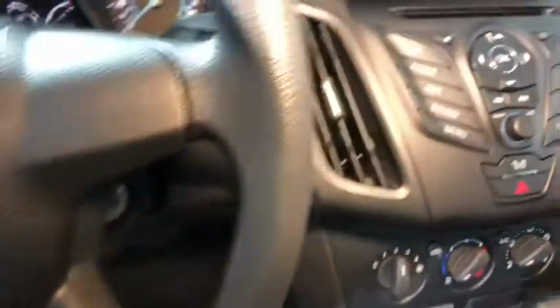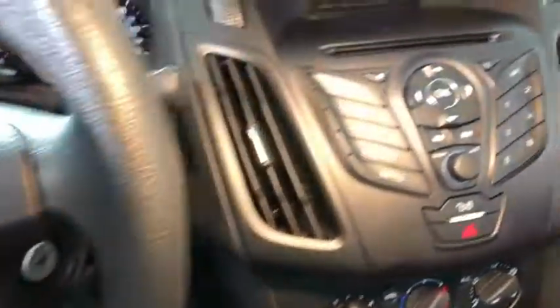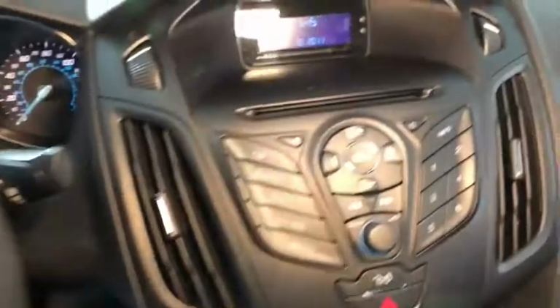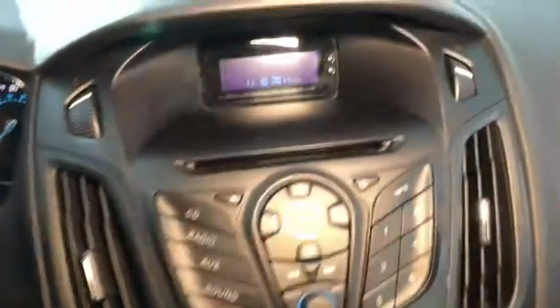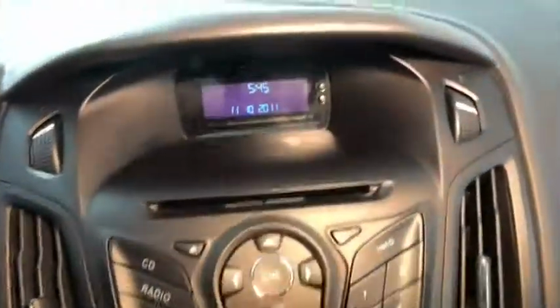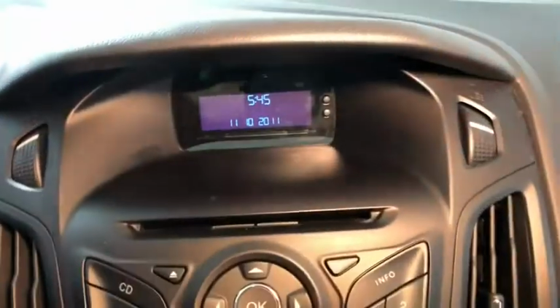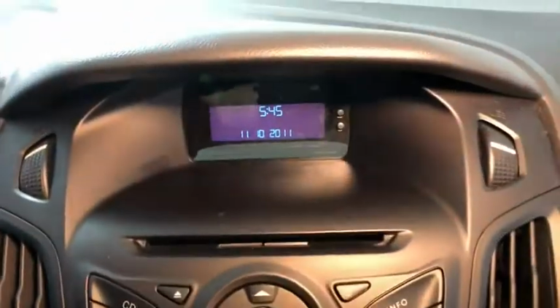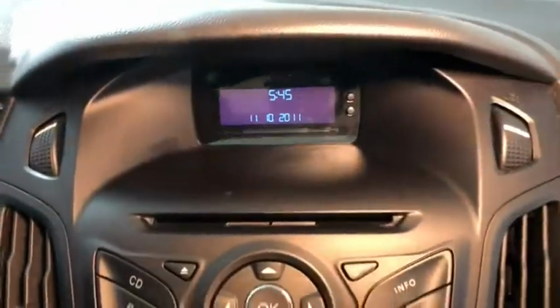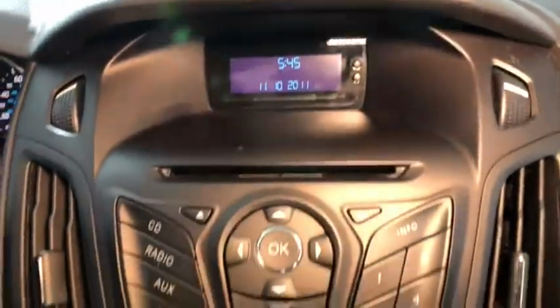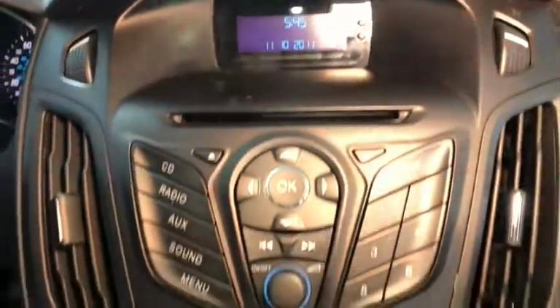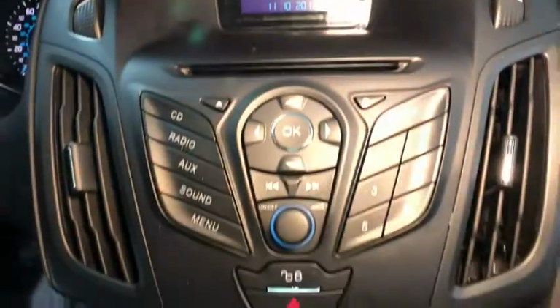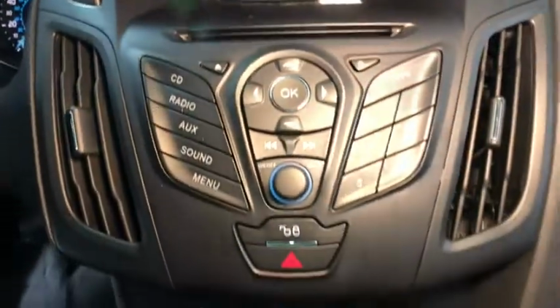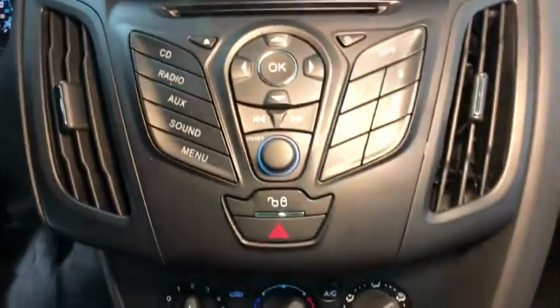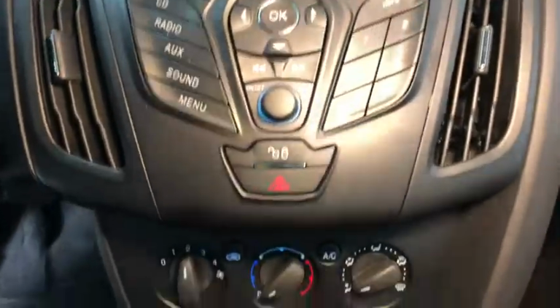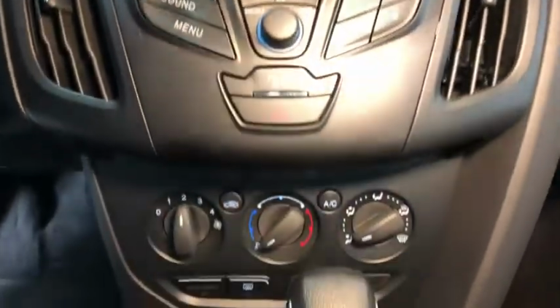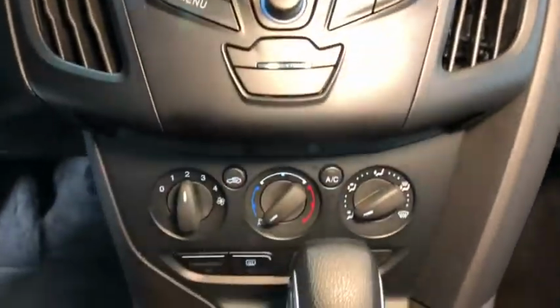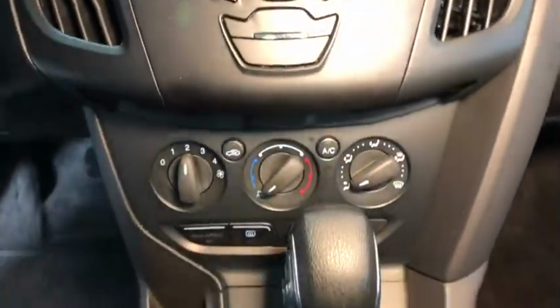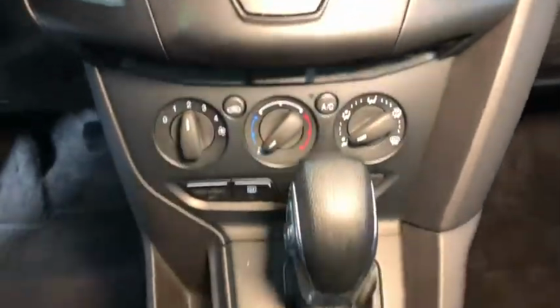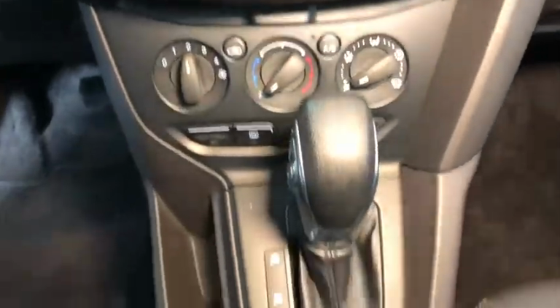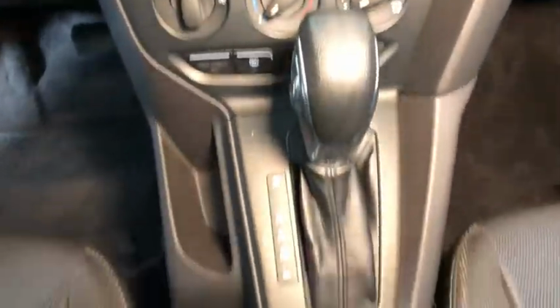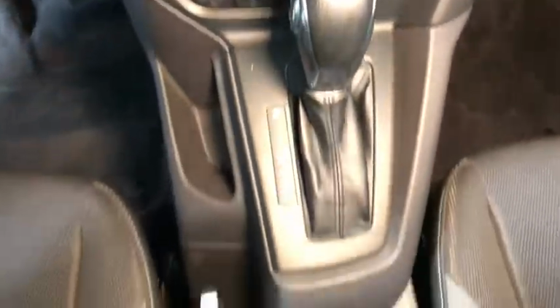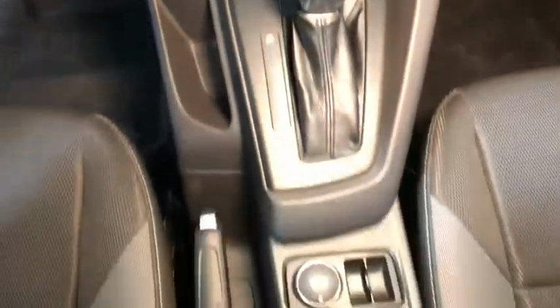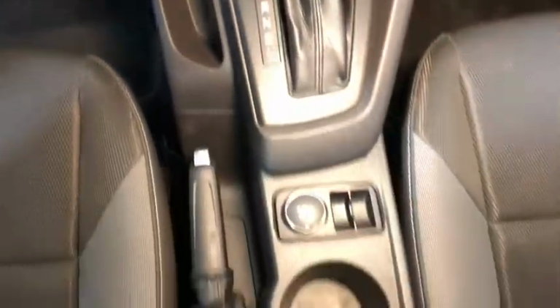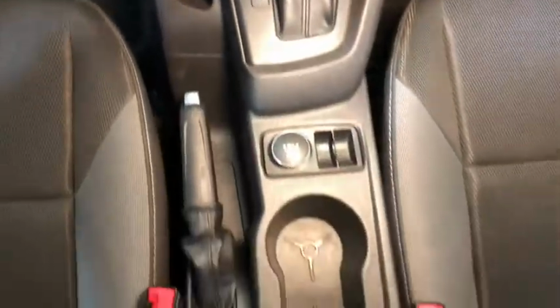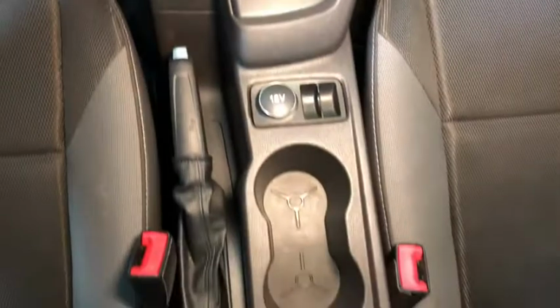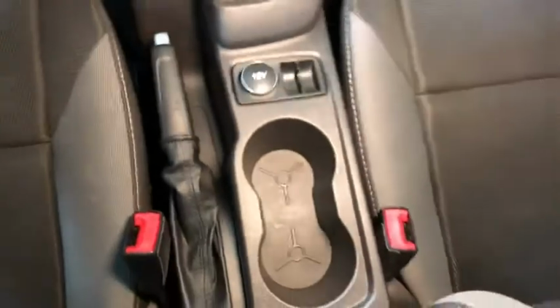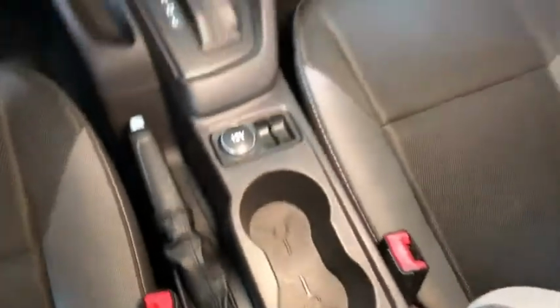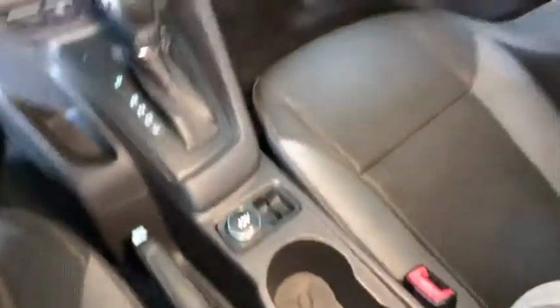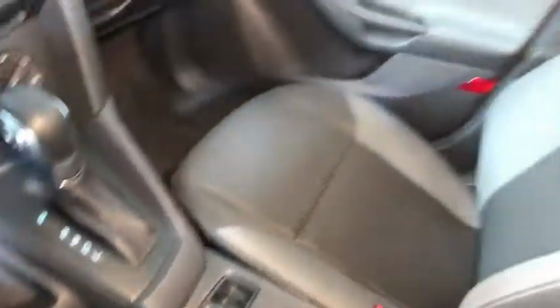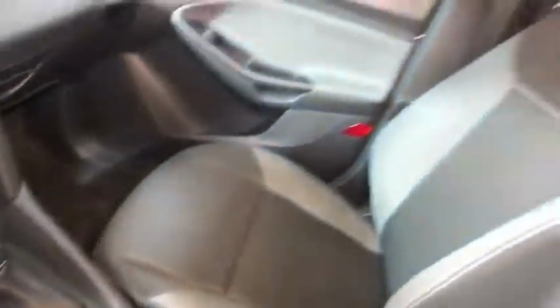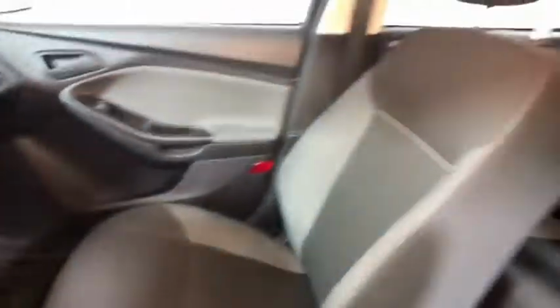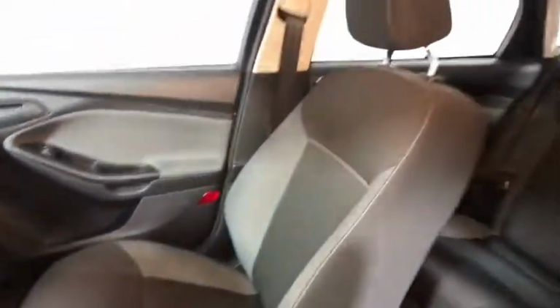Traction control. Dual airbags. One owner. Power steering. AM FM CD. MP3 radio. CD player.